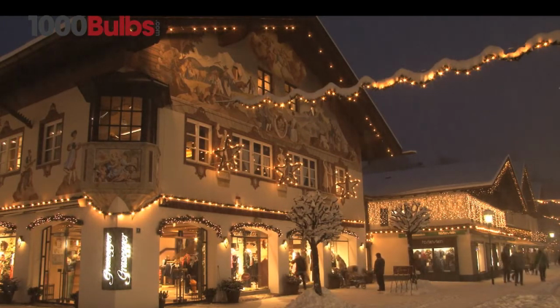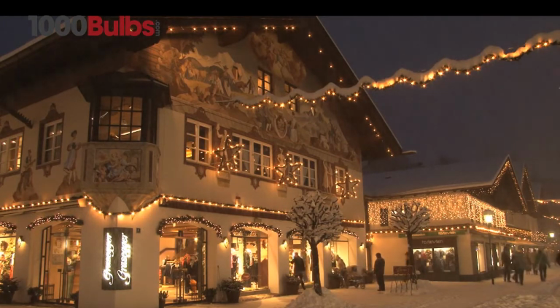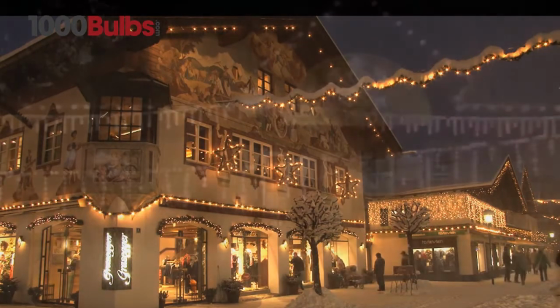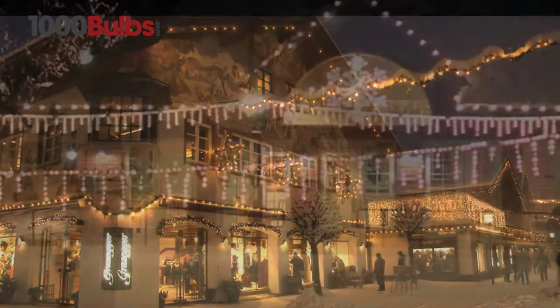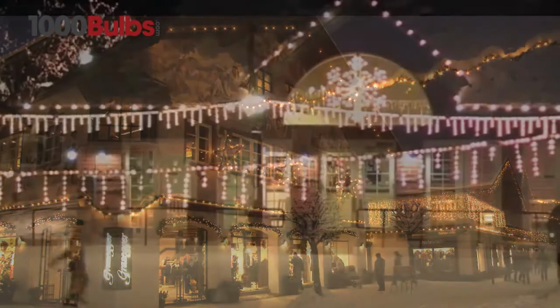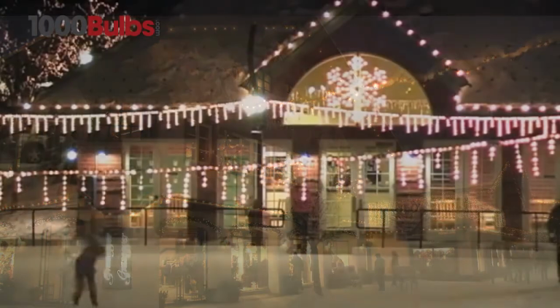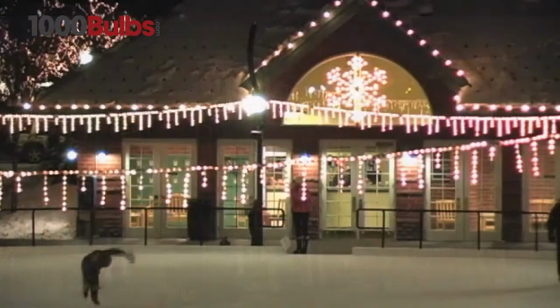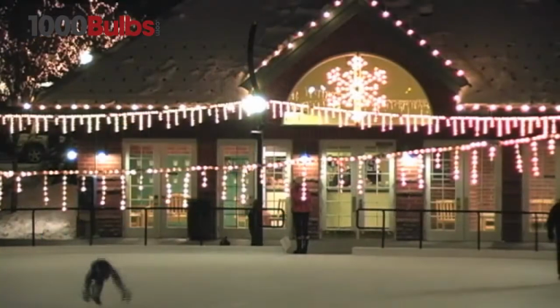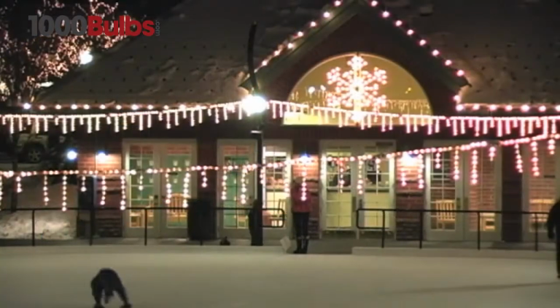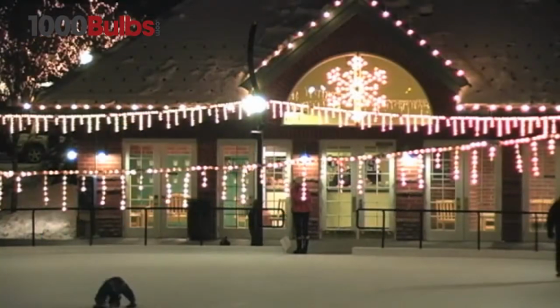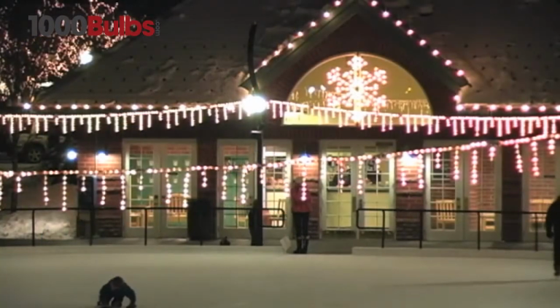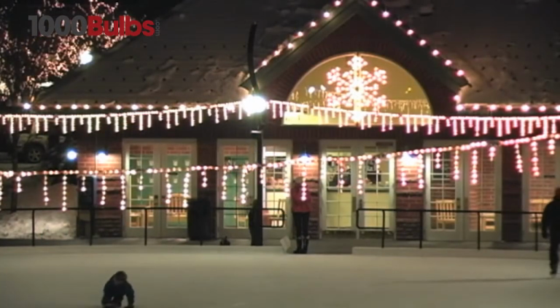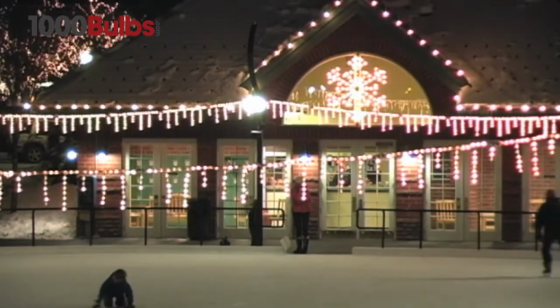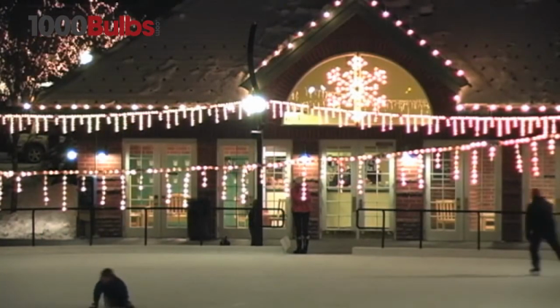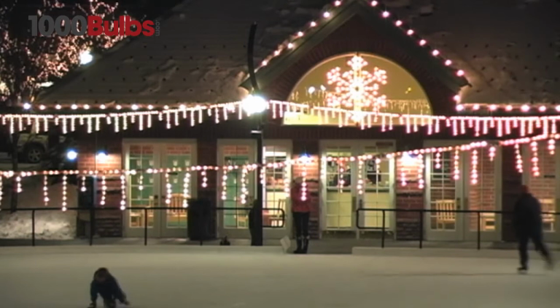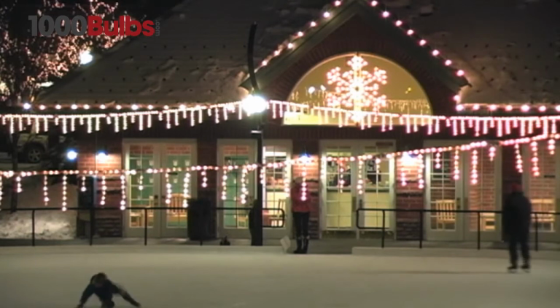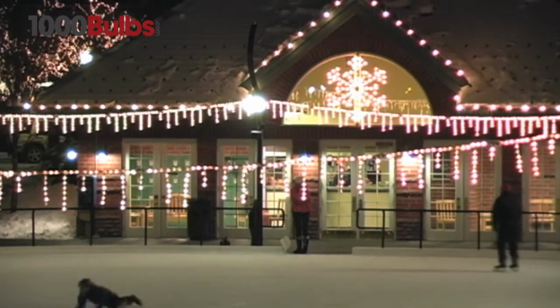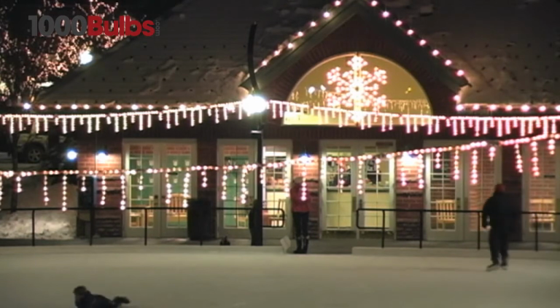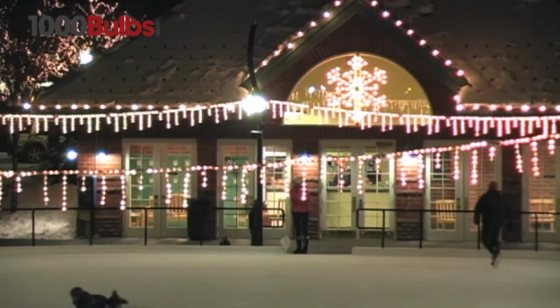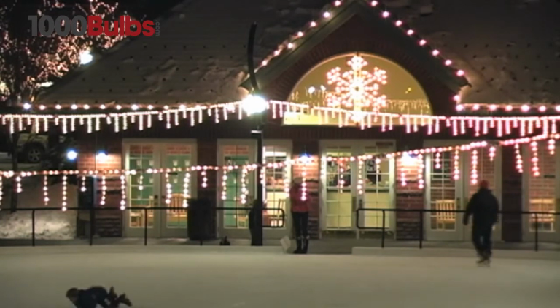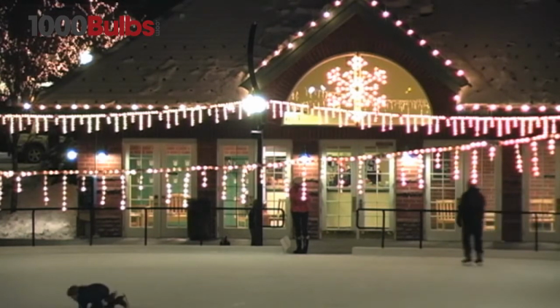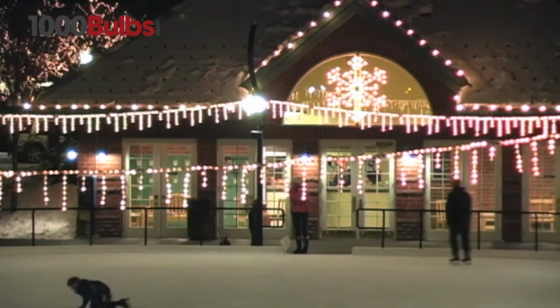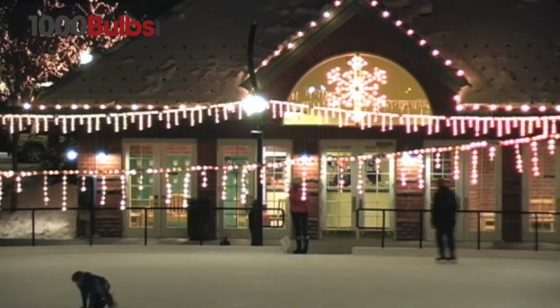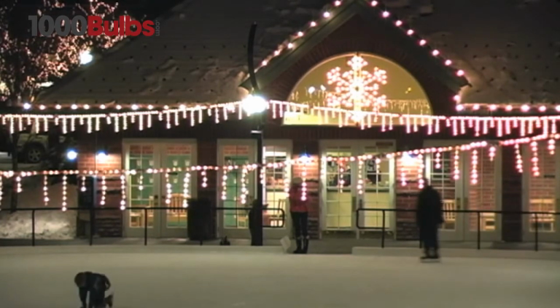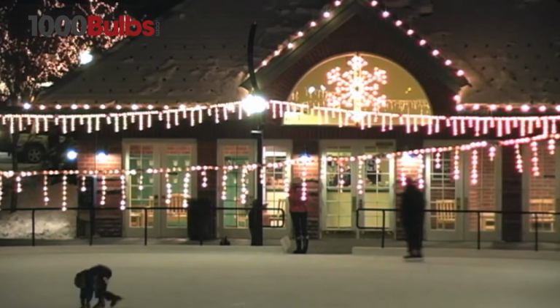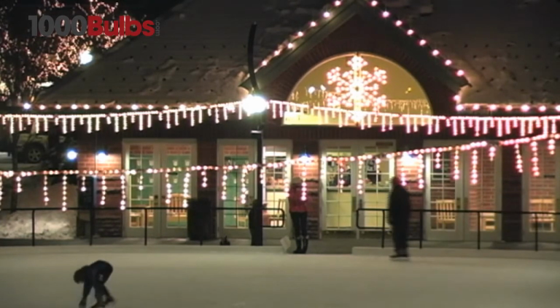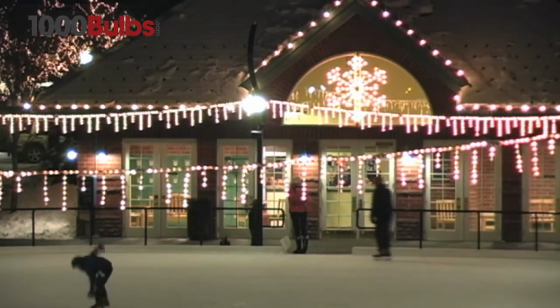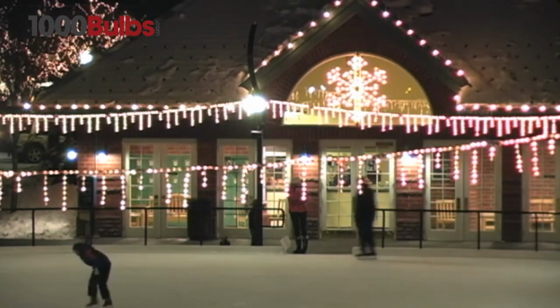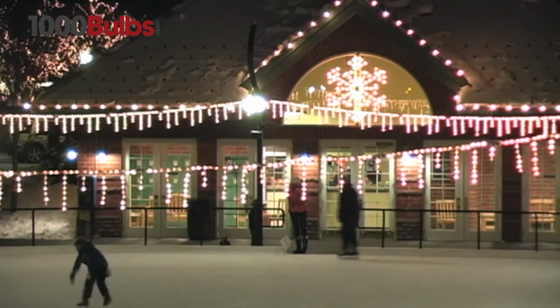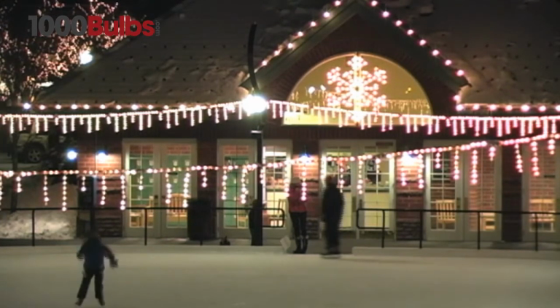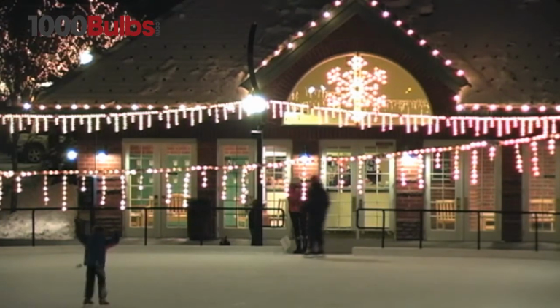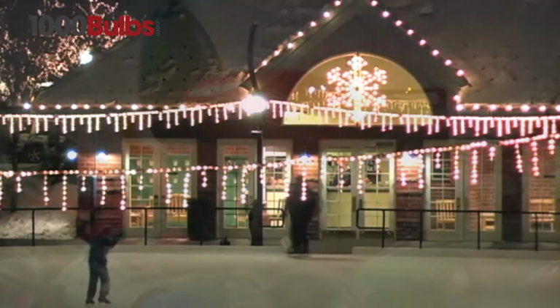Create a one-of-a-kind holiday lighting display with this durable, economical, and reliable light stringer.